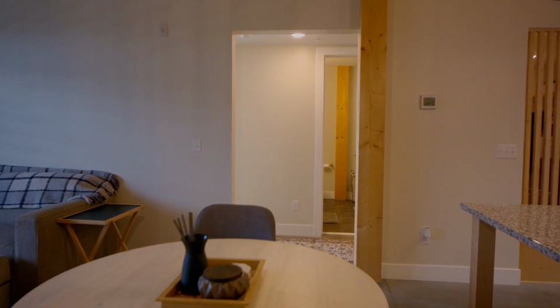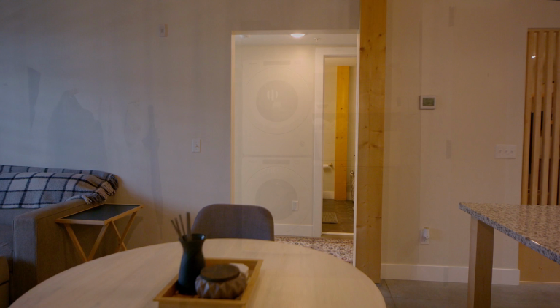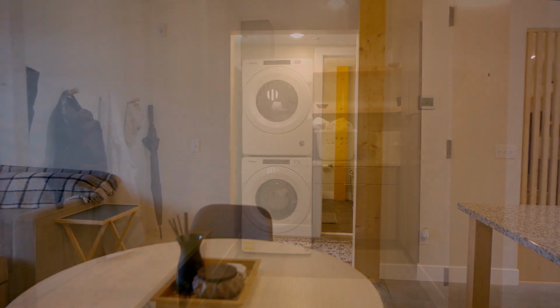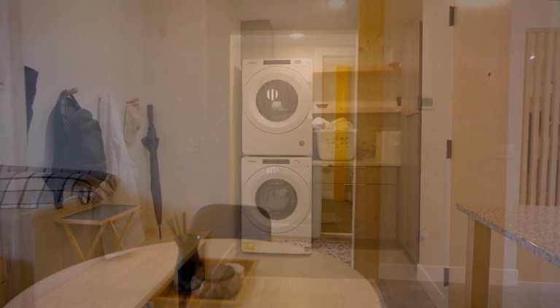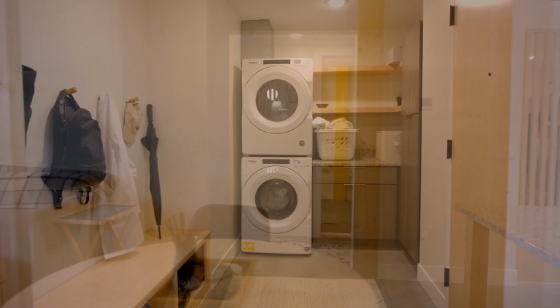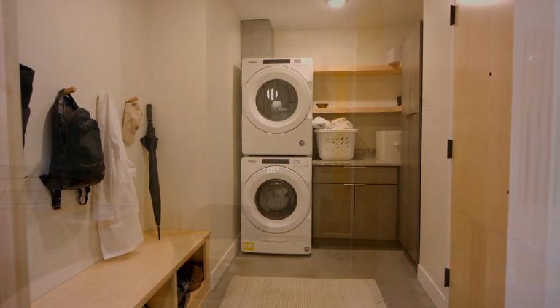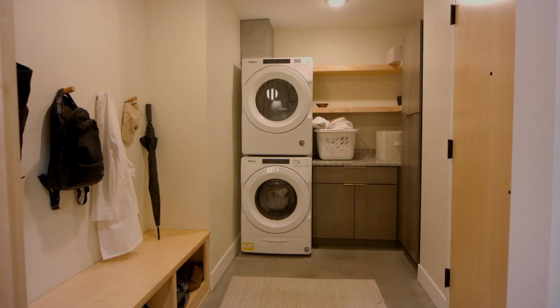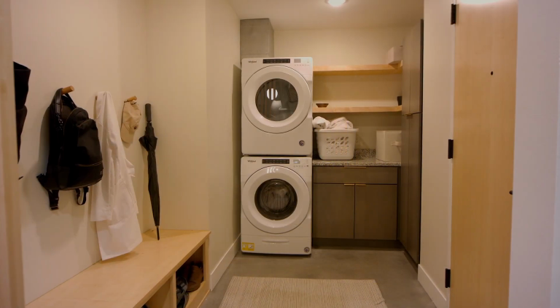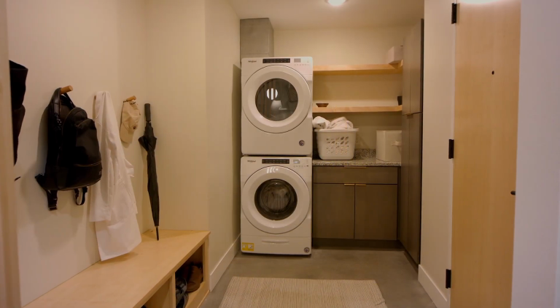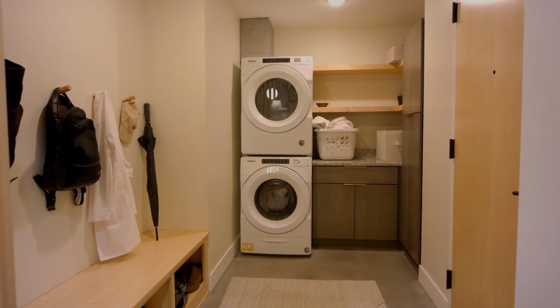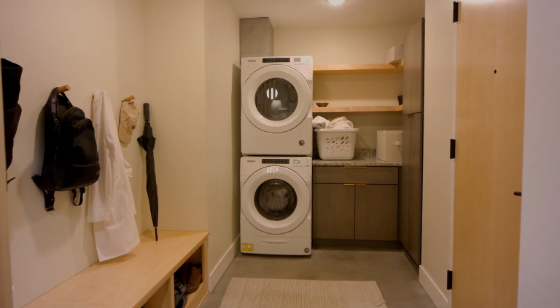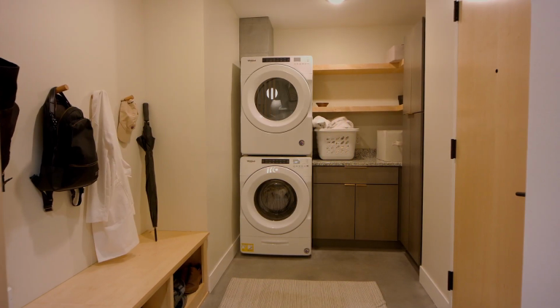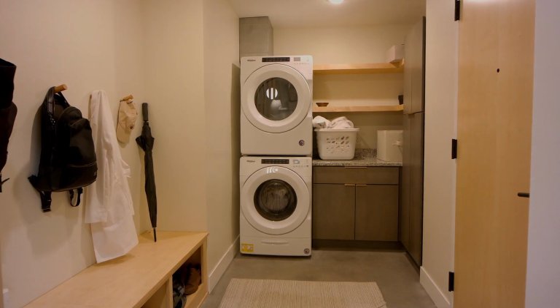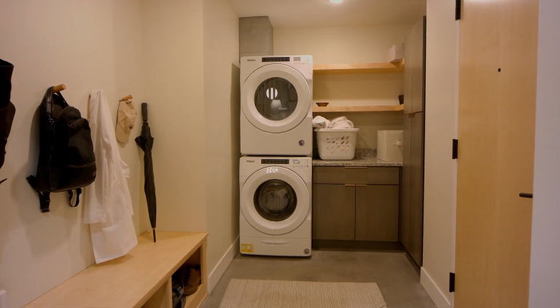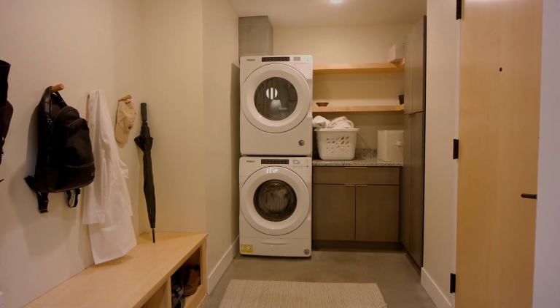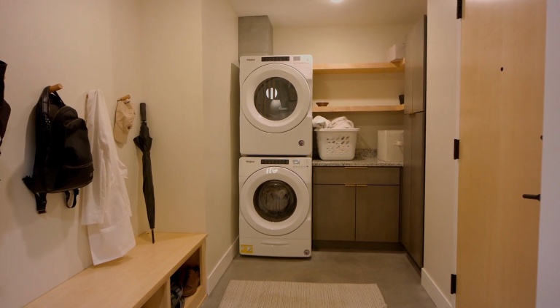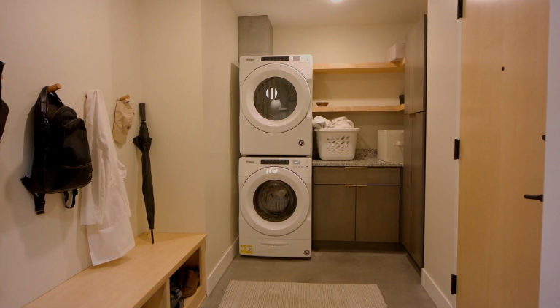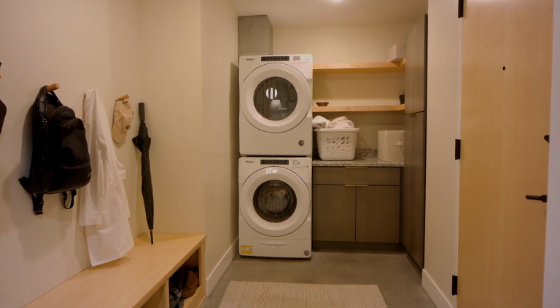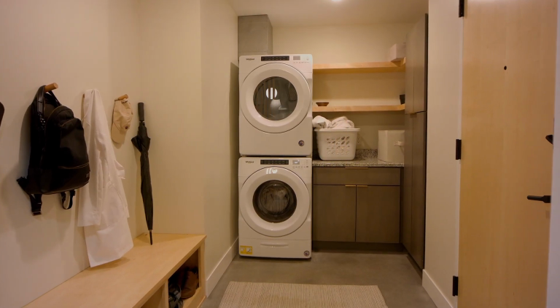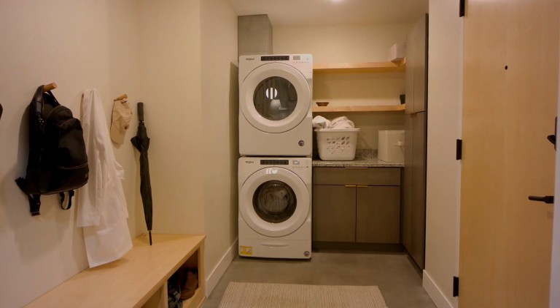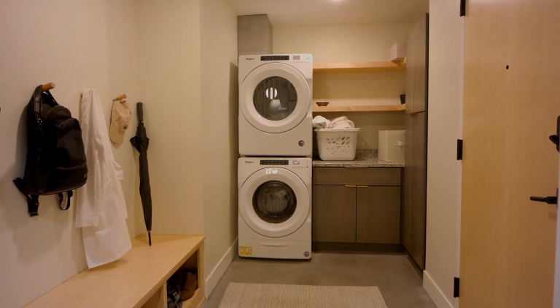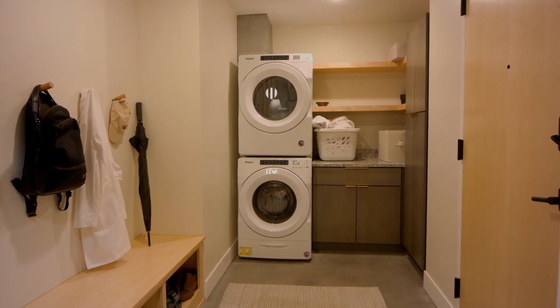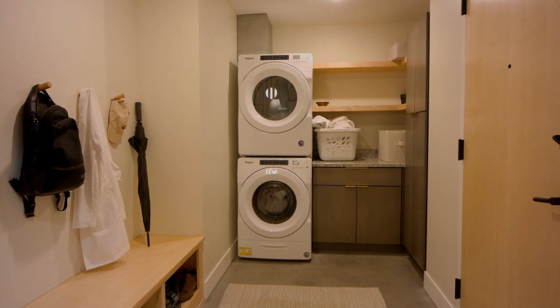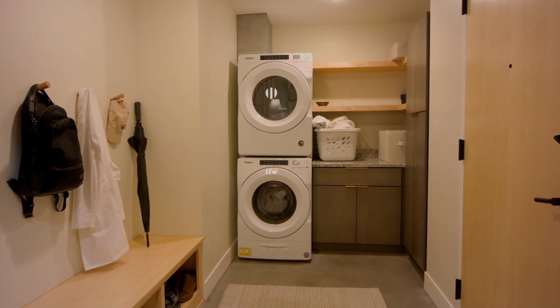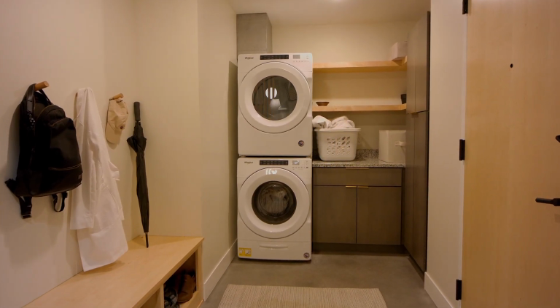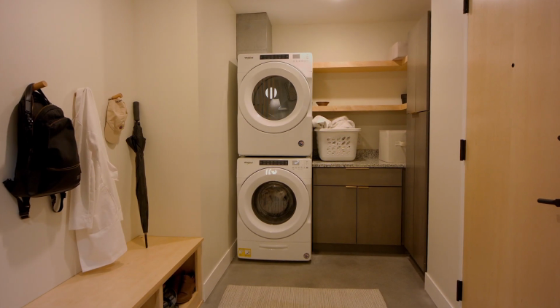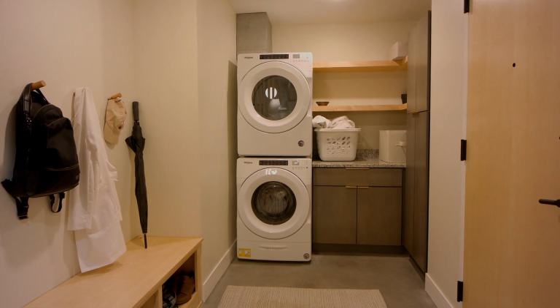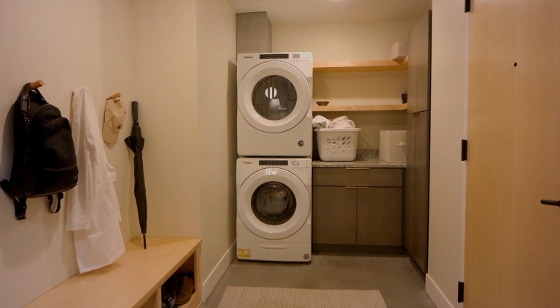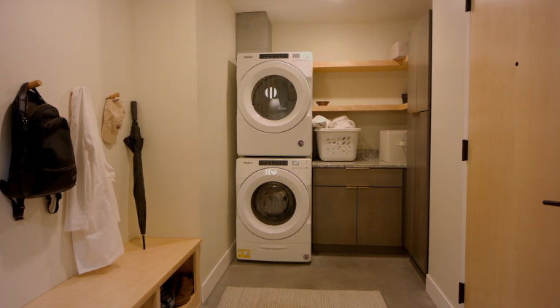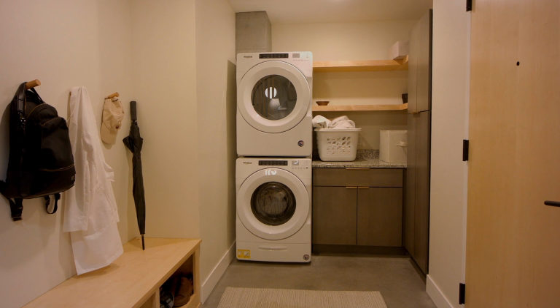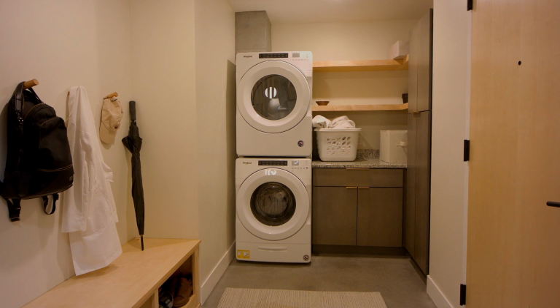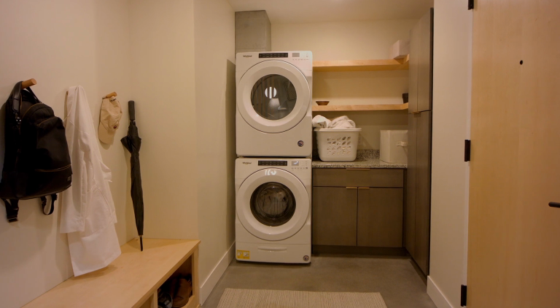Your entry area drop zone has beautiful storage and a personal laundry space for all your laundering needs.